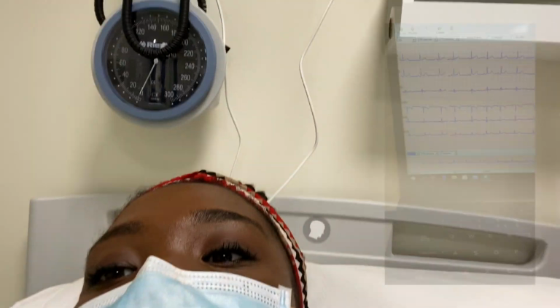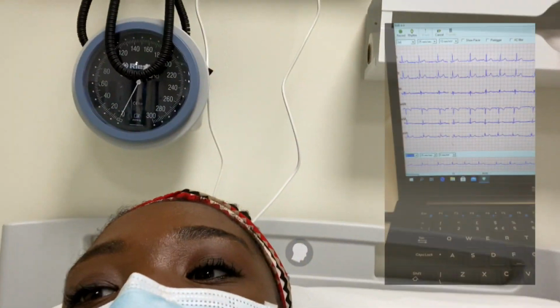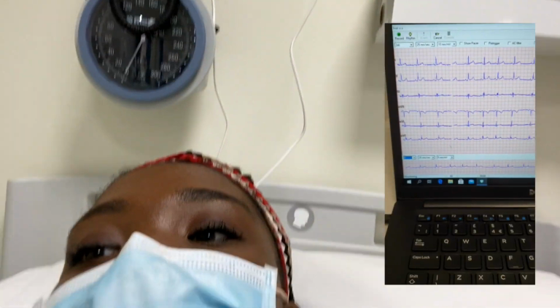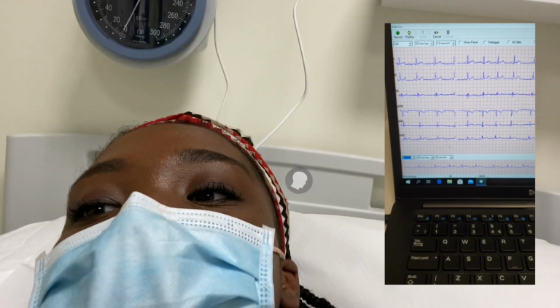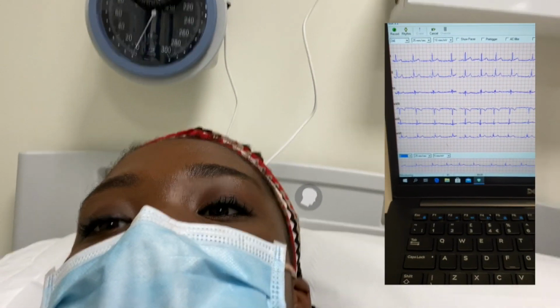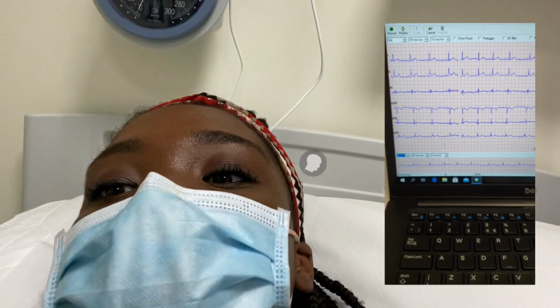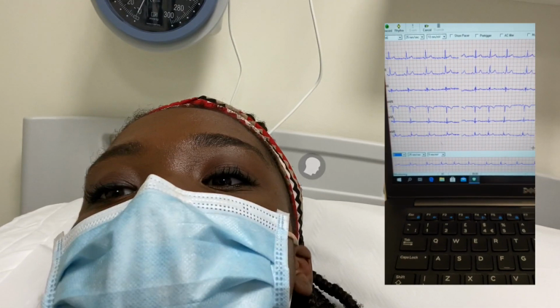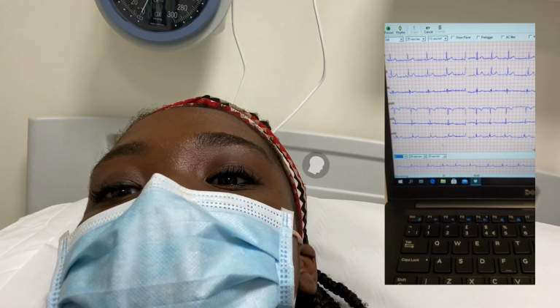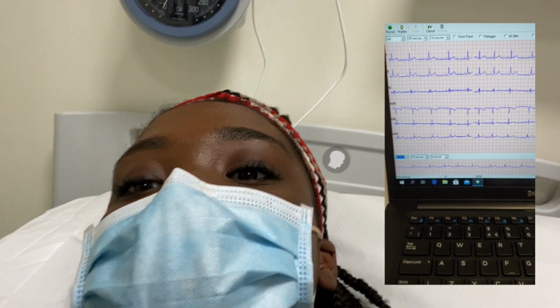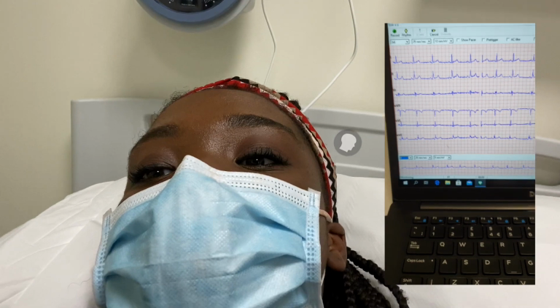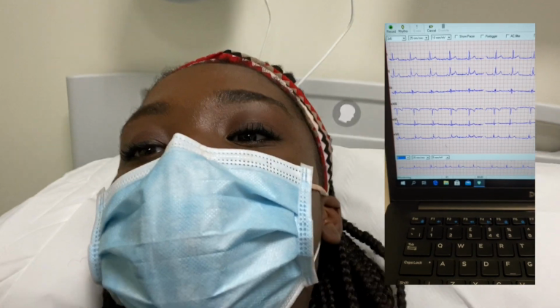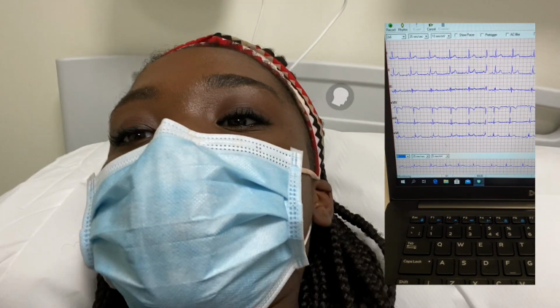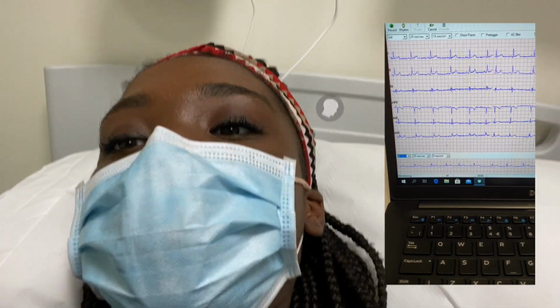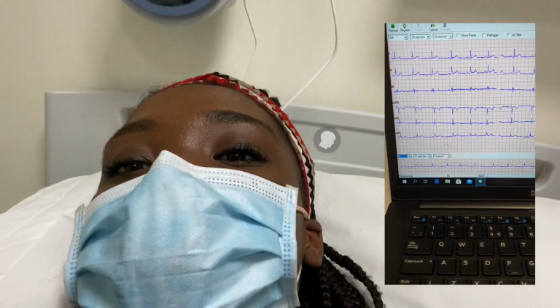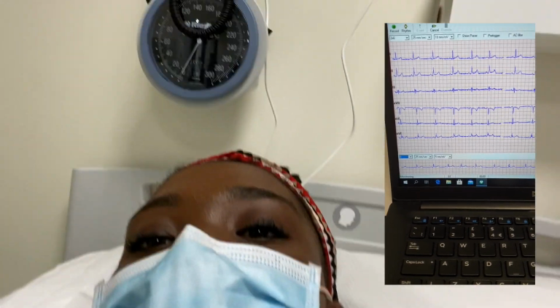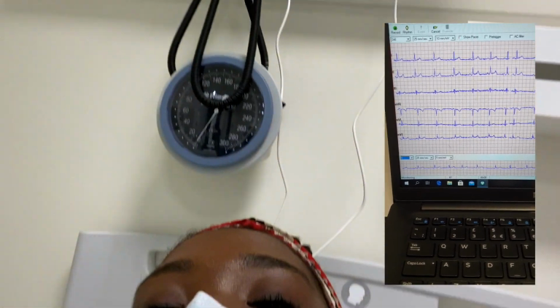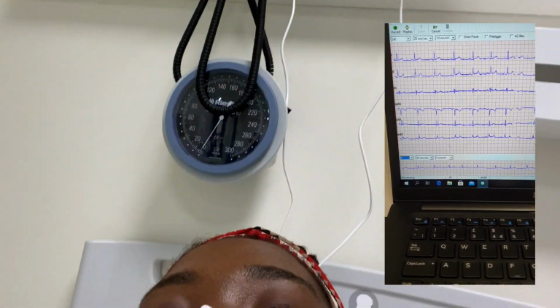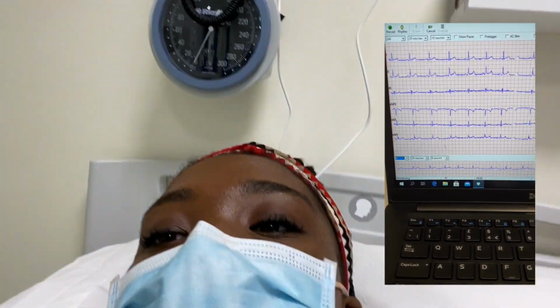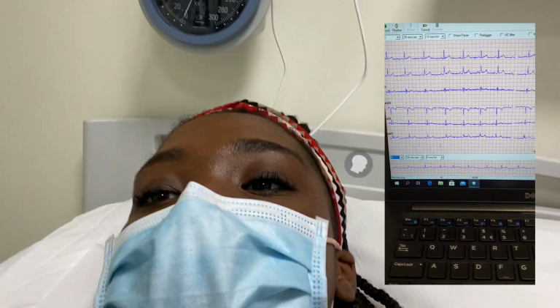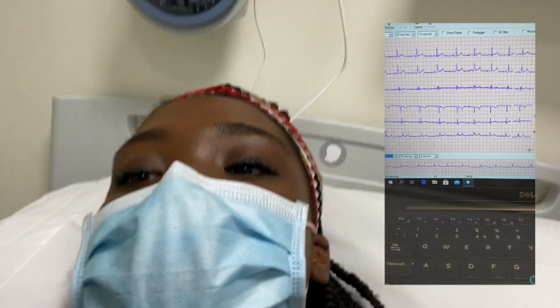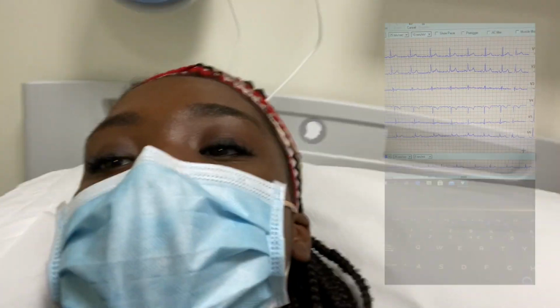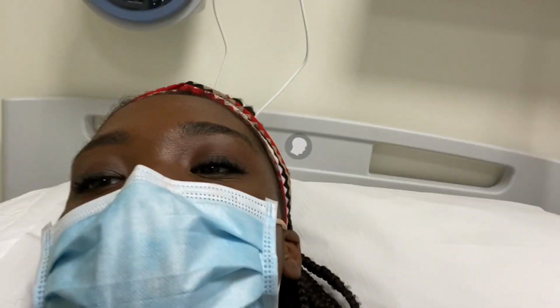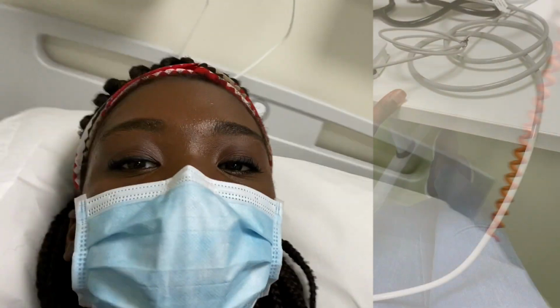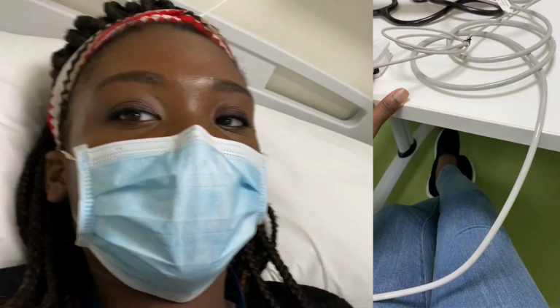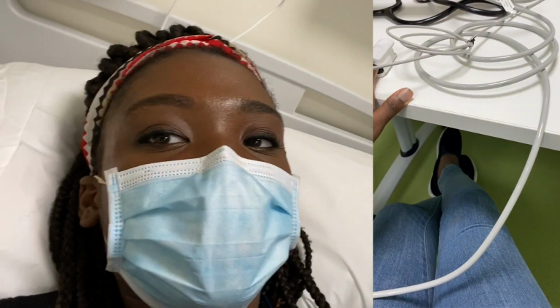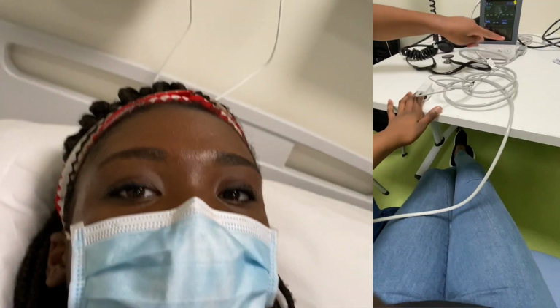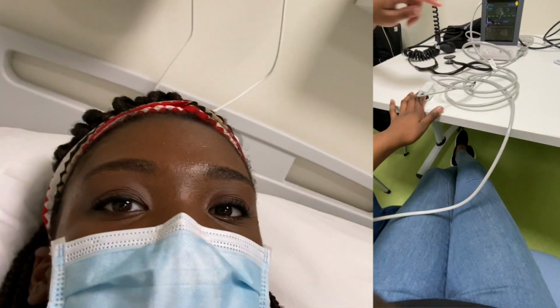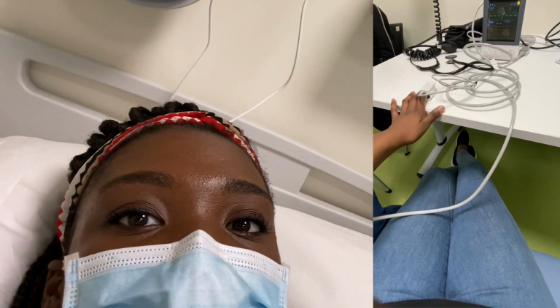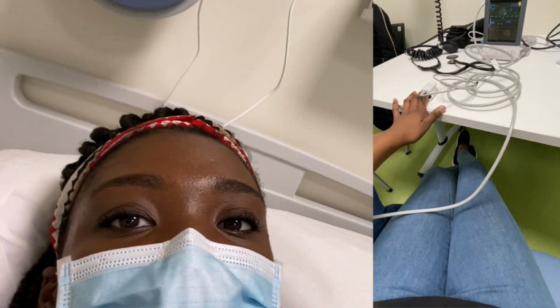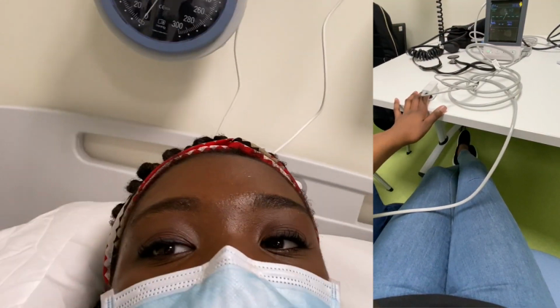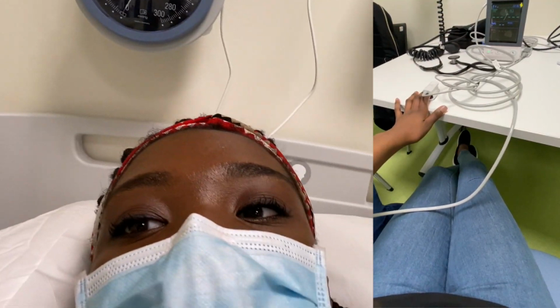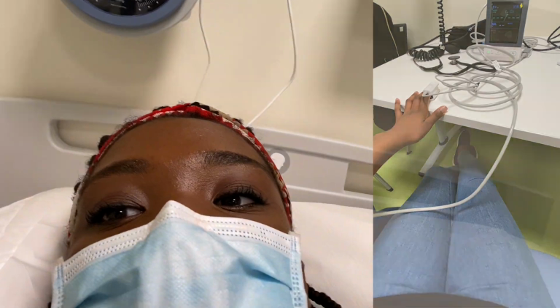Next, I volunteered to be a patient for the day whilst my friend did ECG practice on me, and also blood pressure.